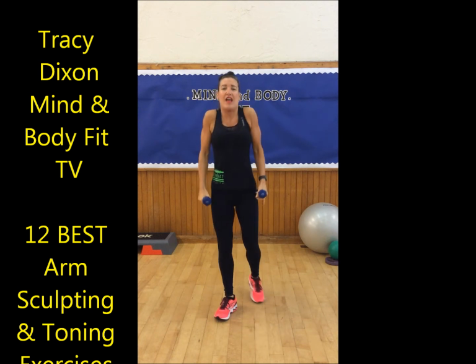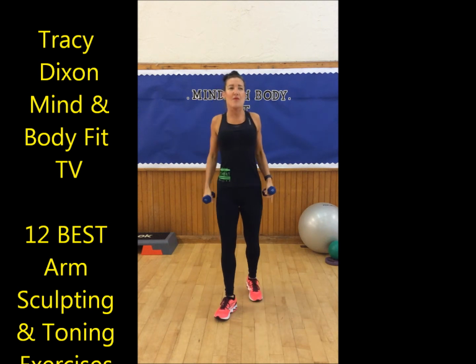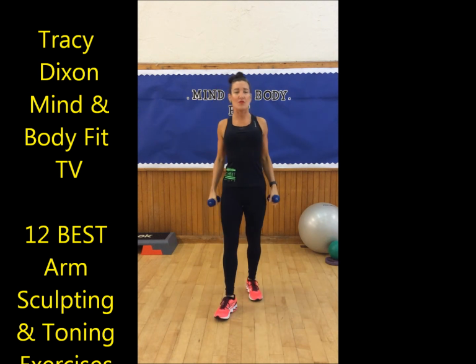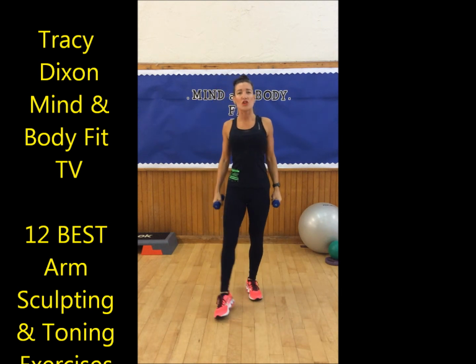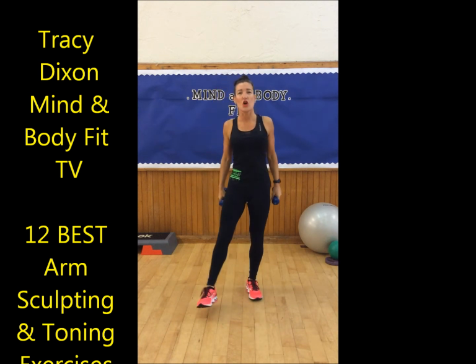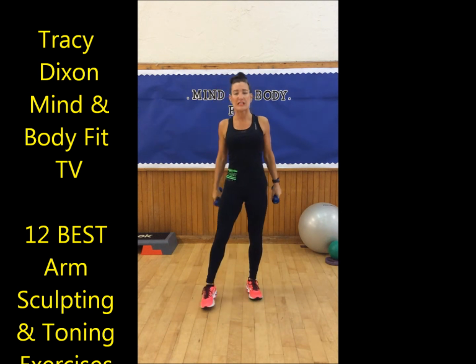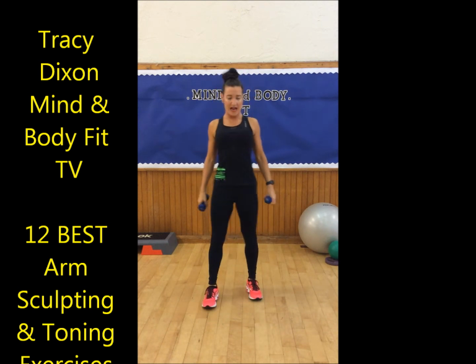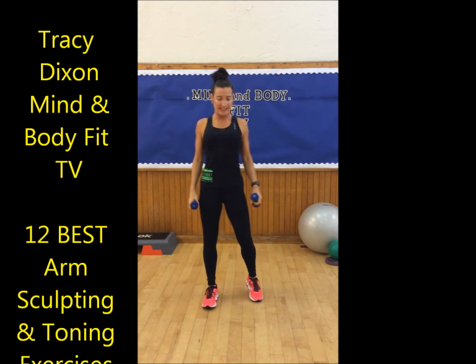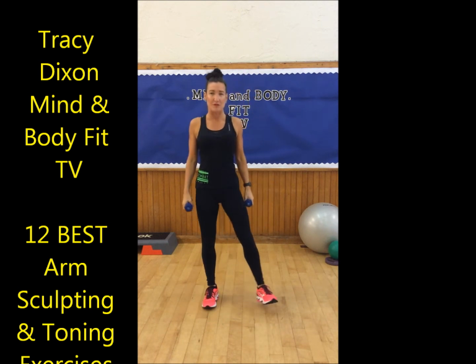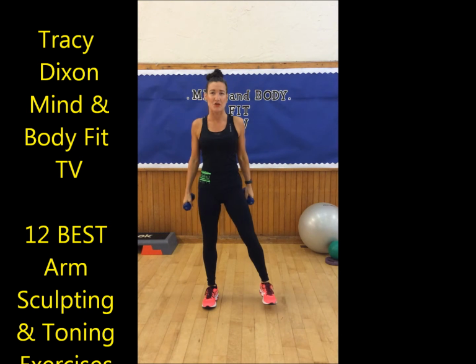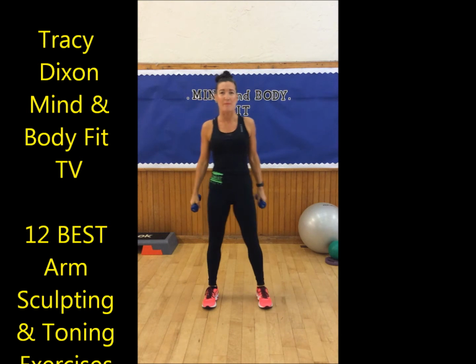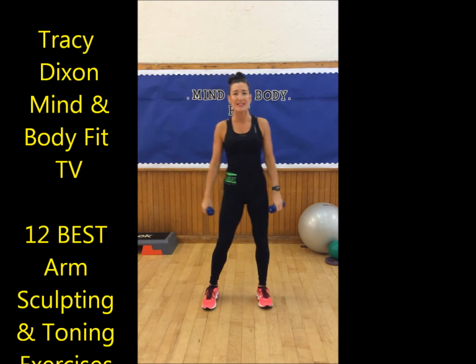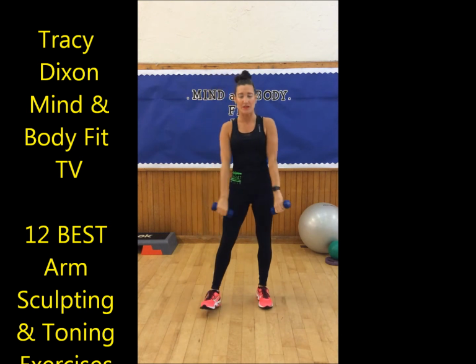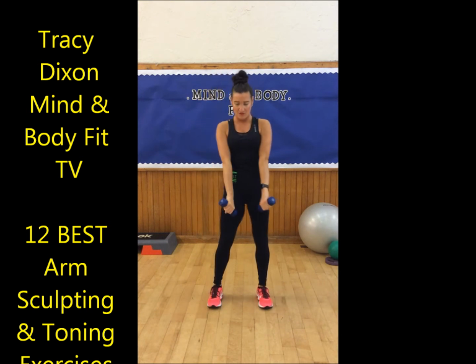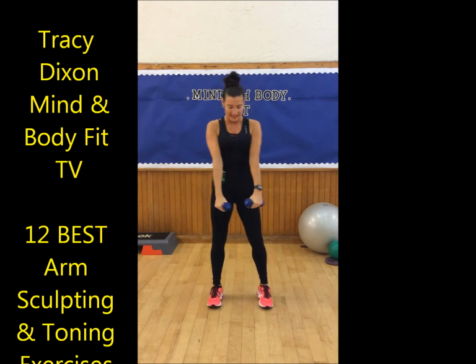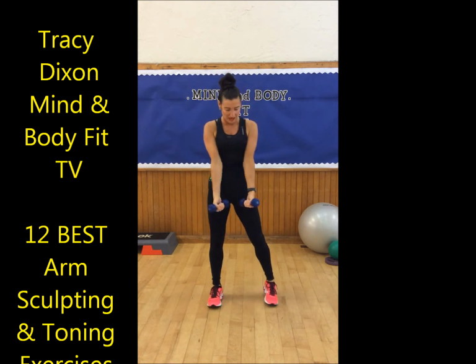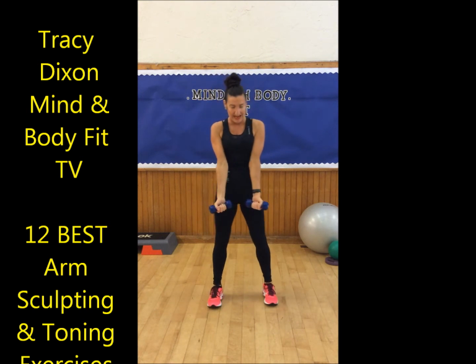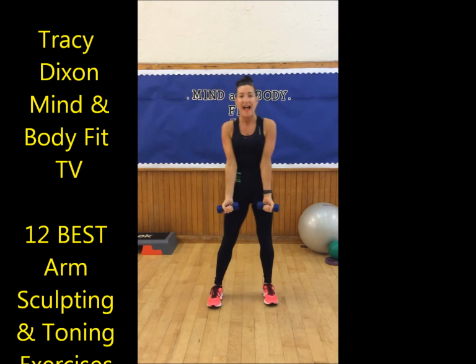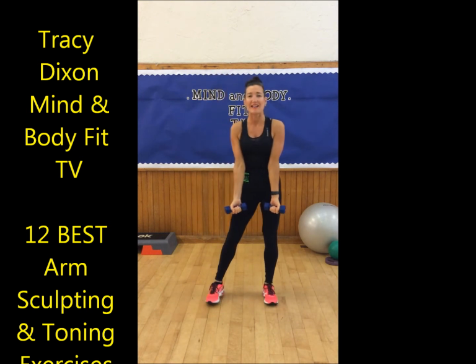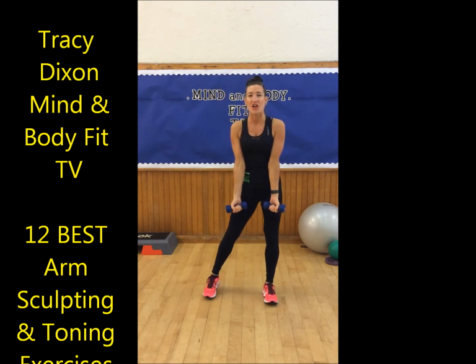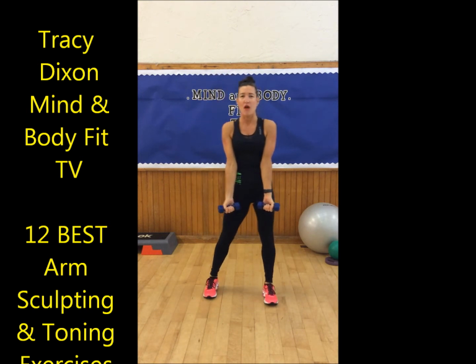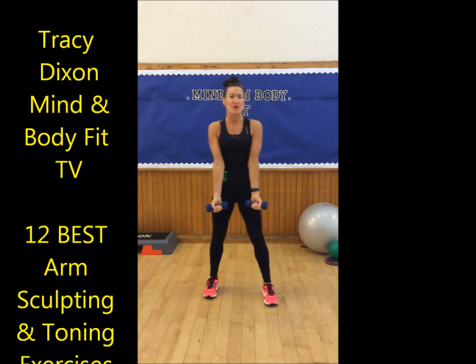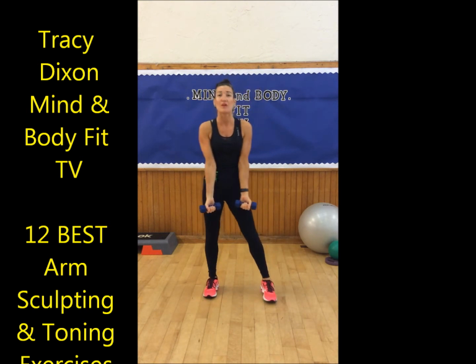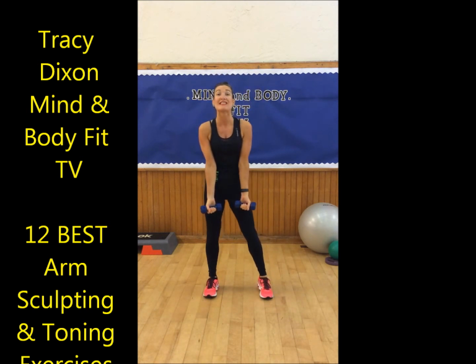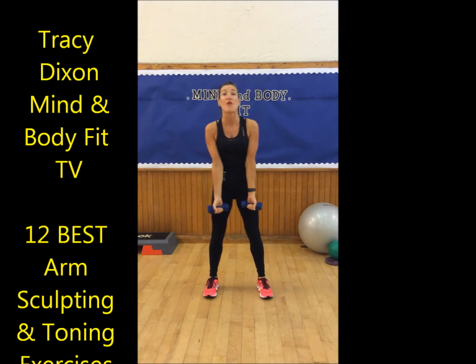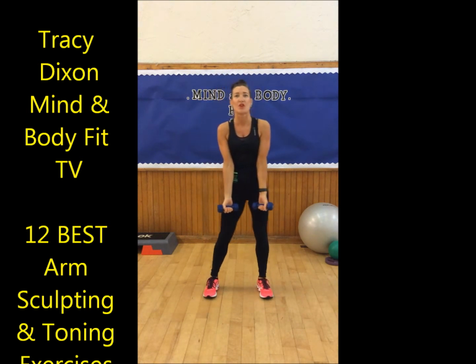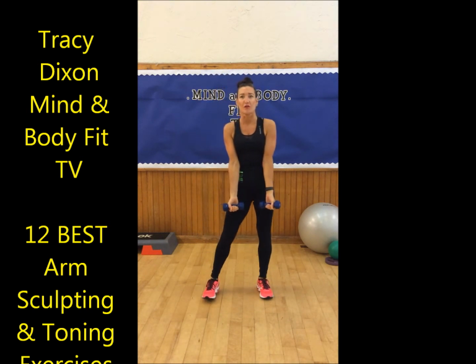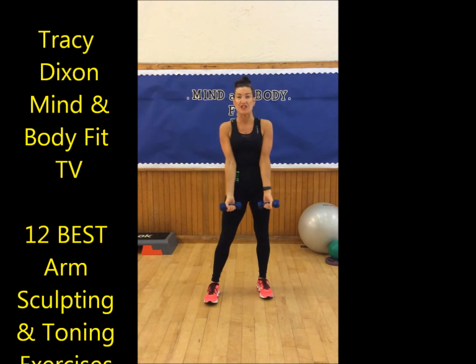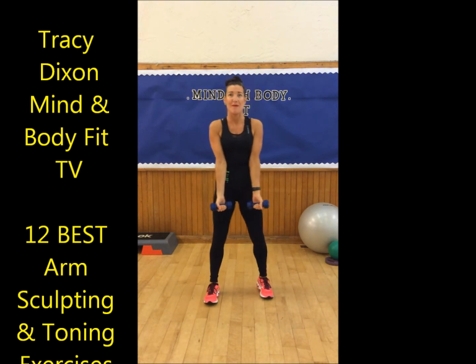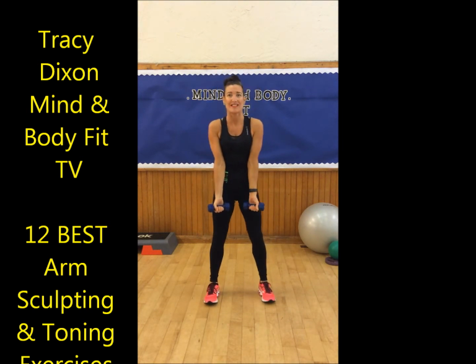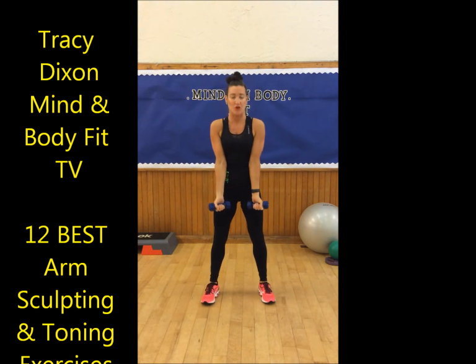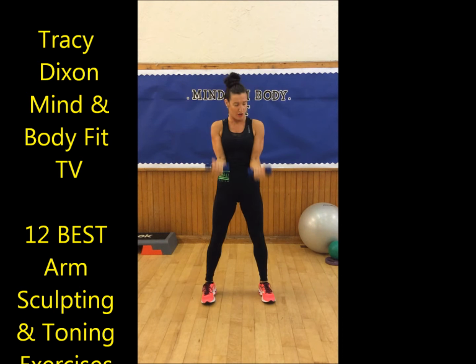Okay, roll your shoulders back, stand up straight, put your stomach in really tightly and turn your arms around. We're going to start off with a good old fashioned bicep curl.